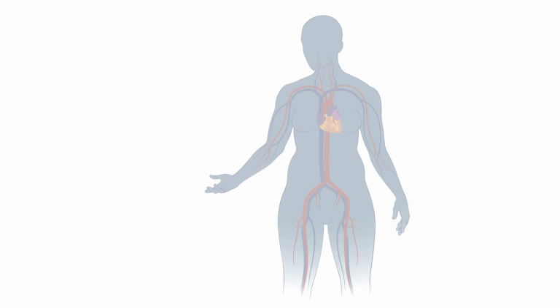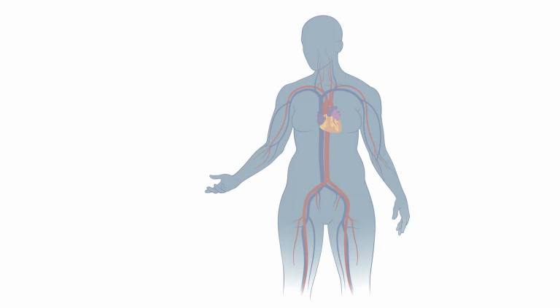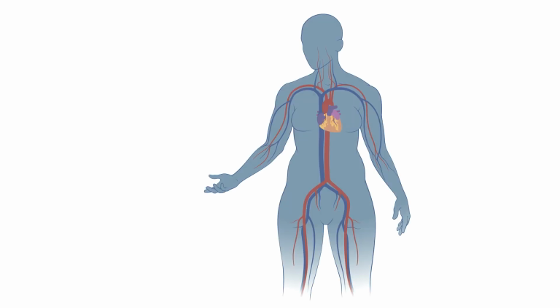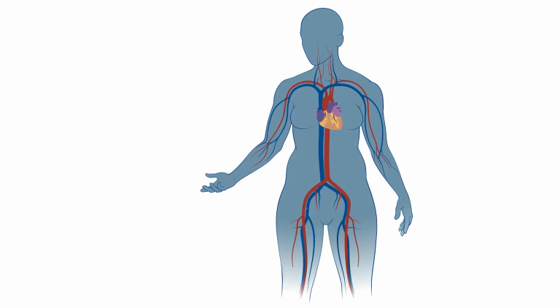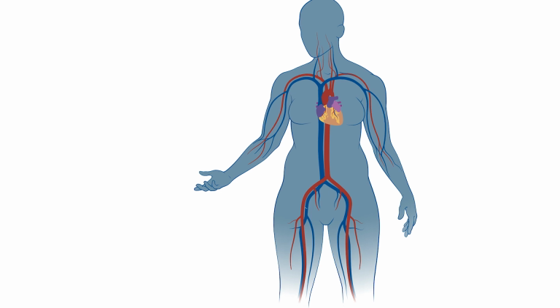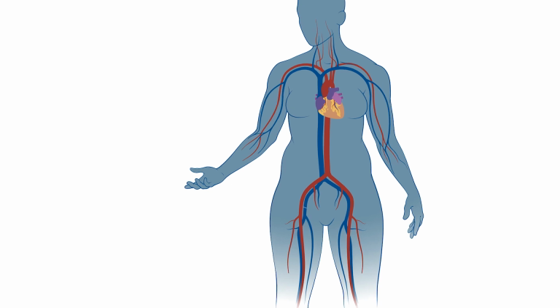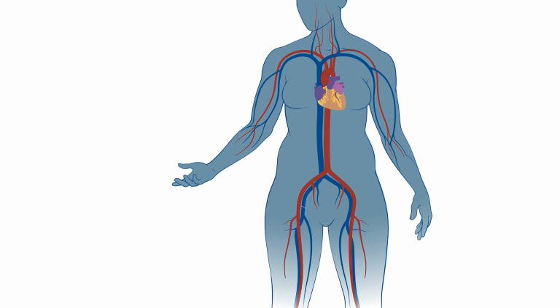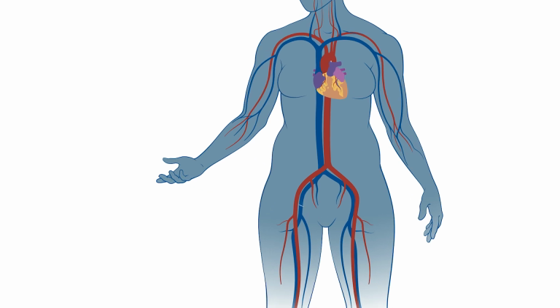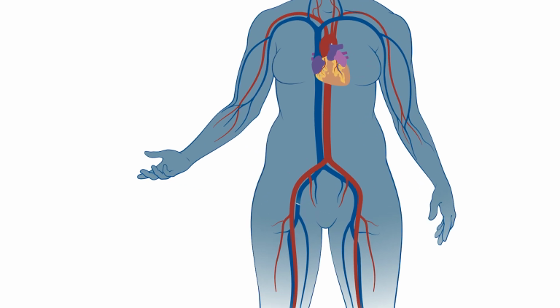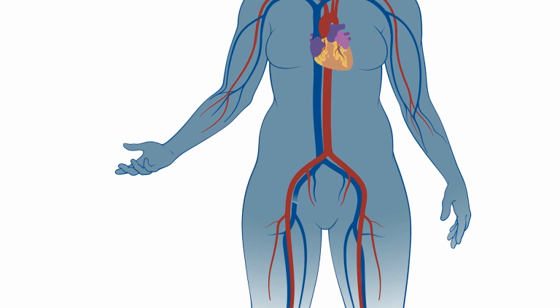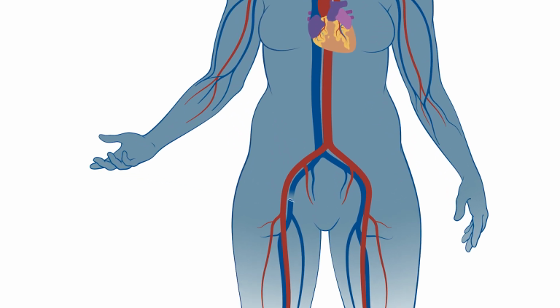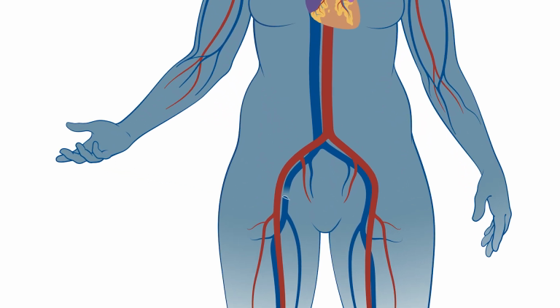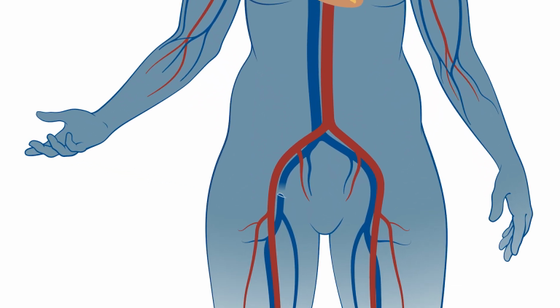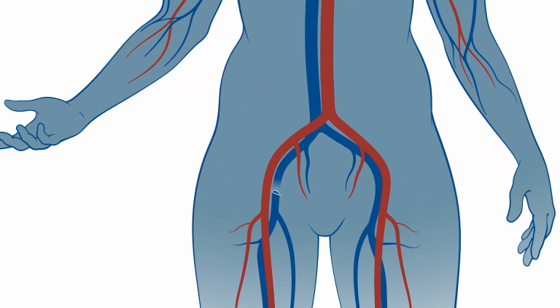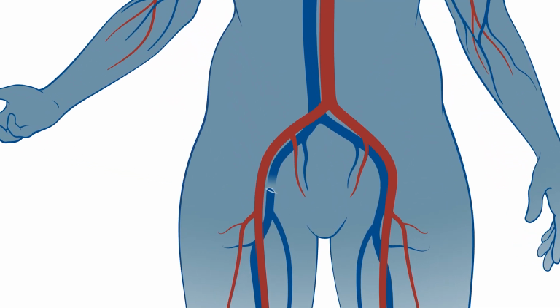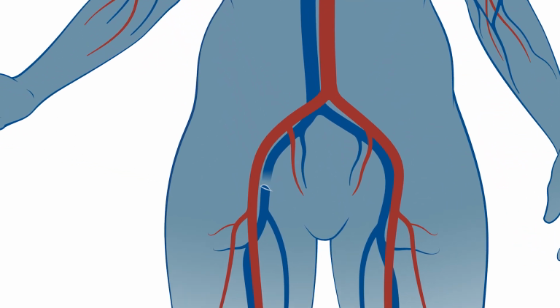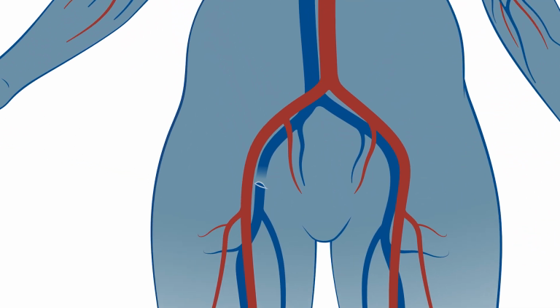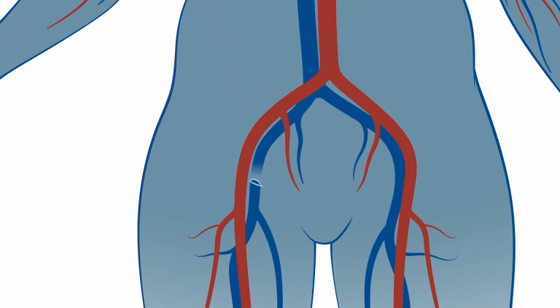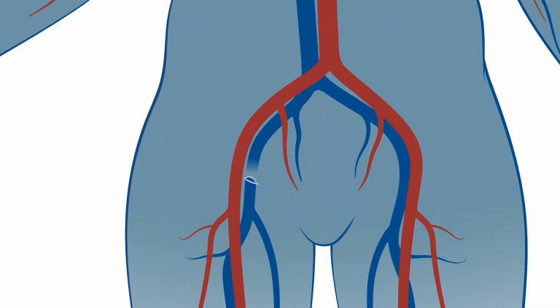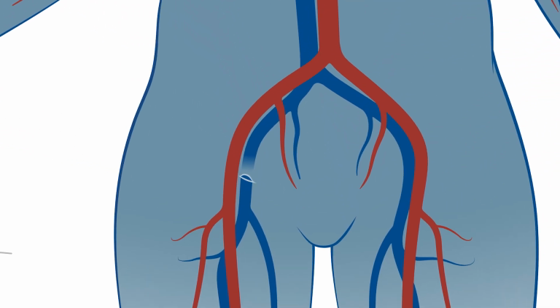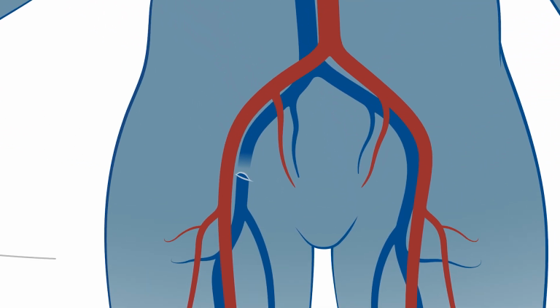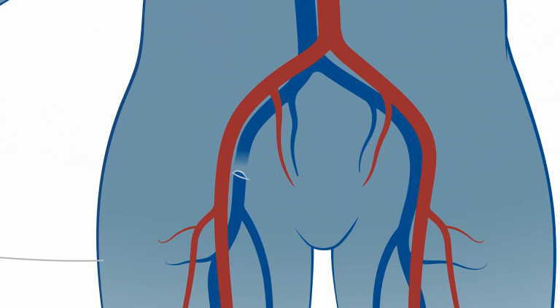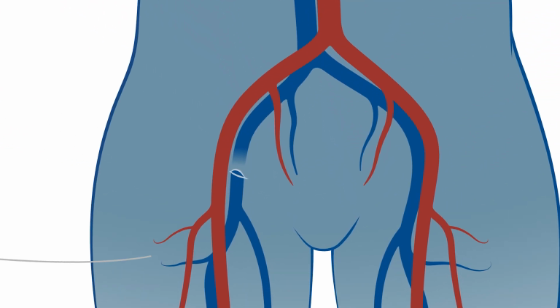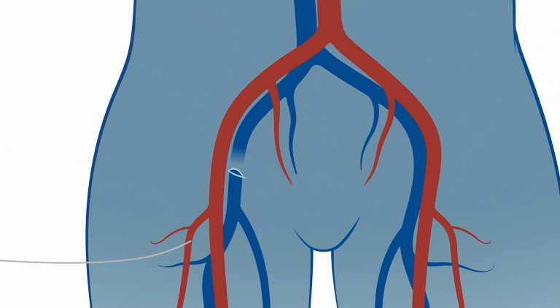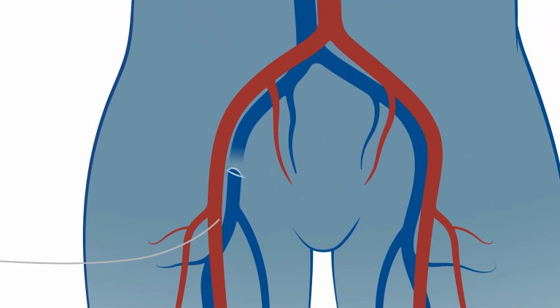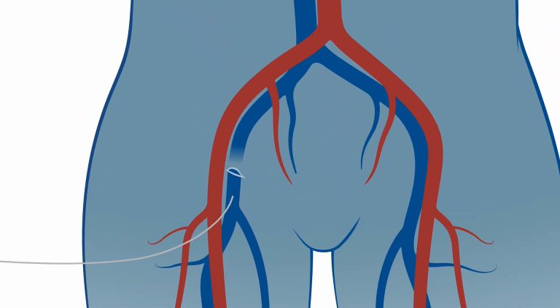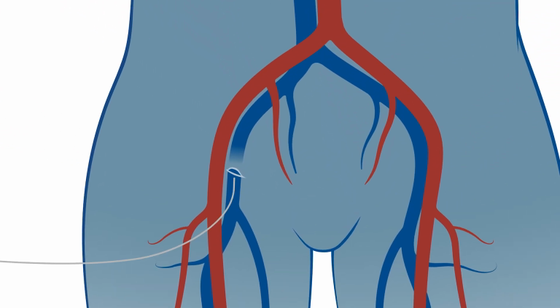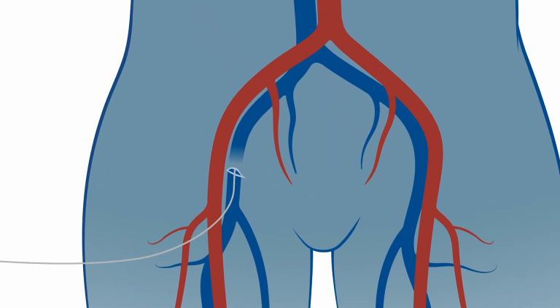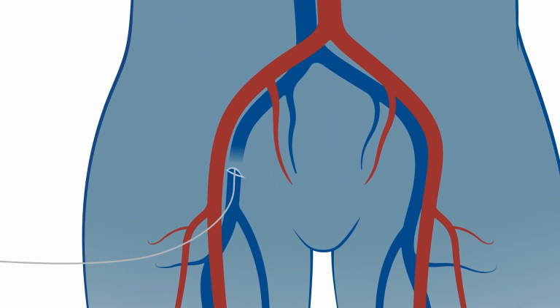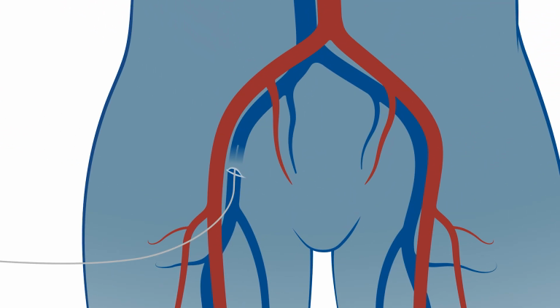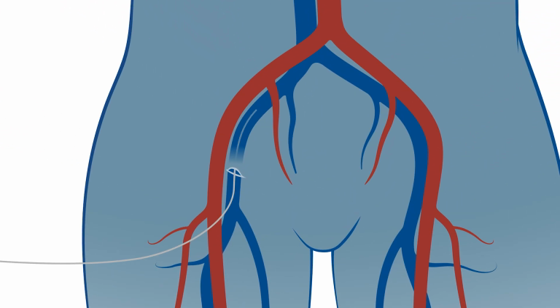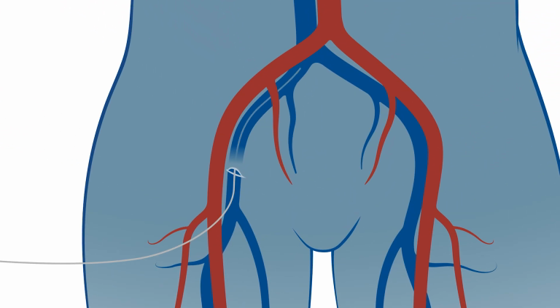We put a very tiny hole or holes in the blood vessels of the groin and we'll thread wires up into the heart.